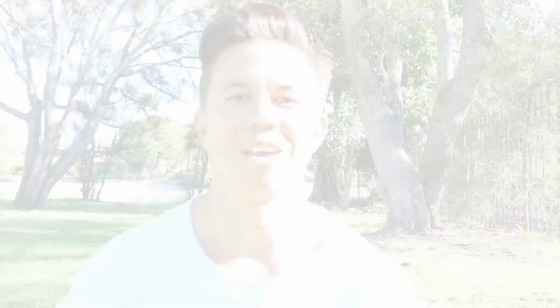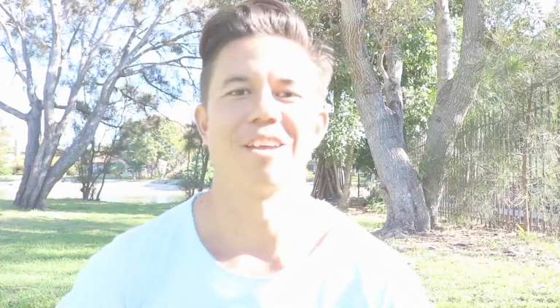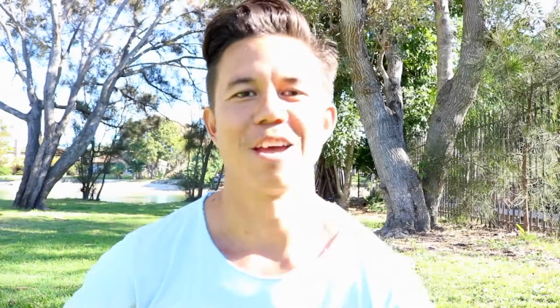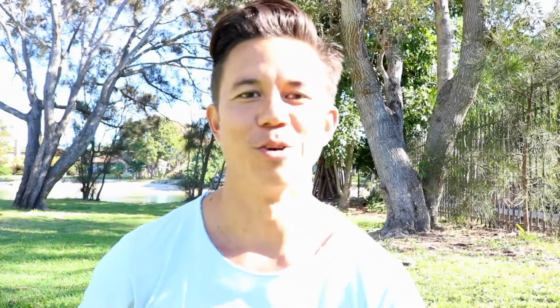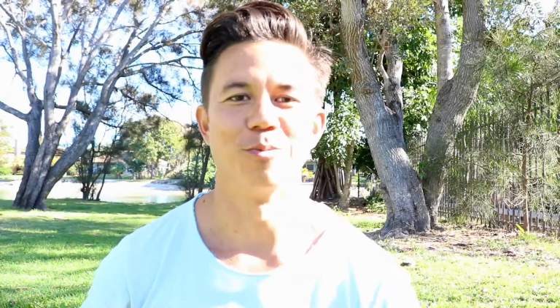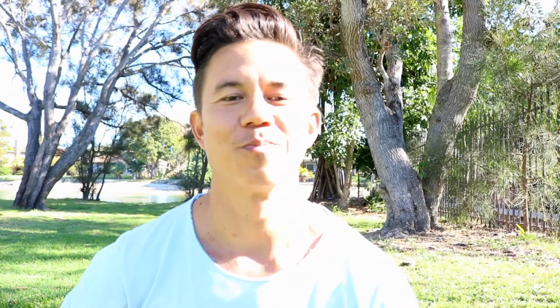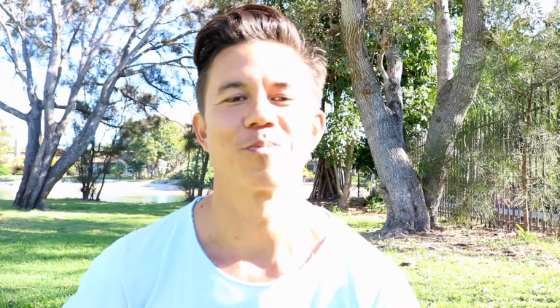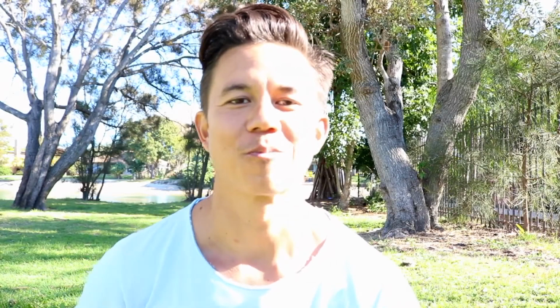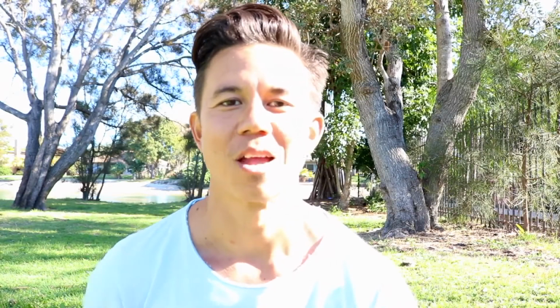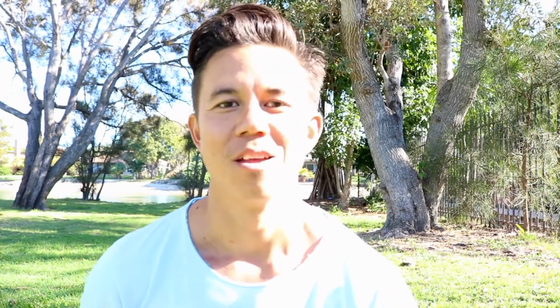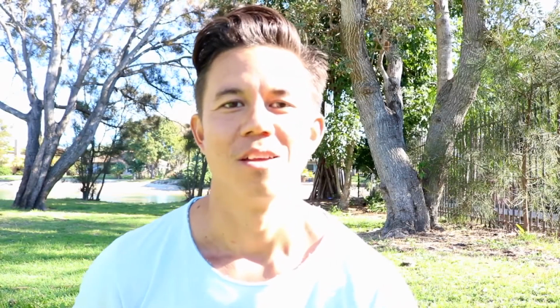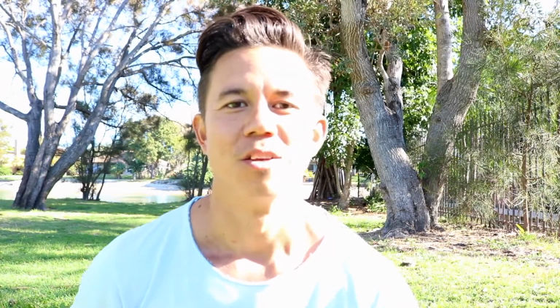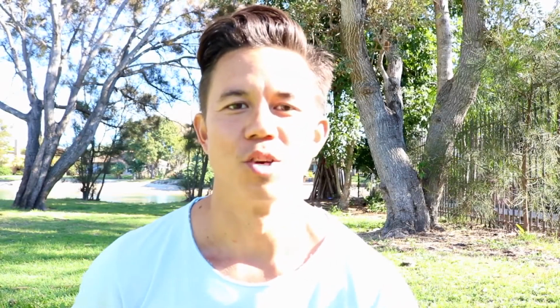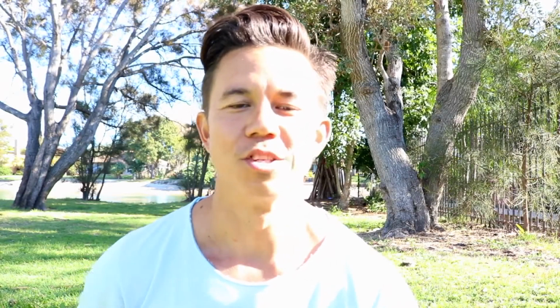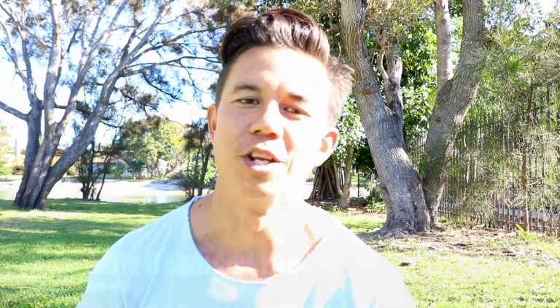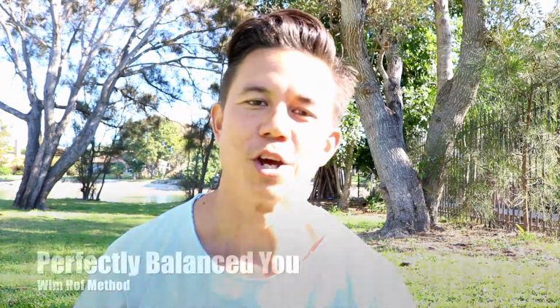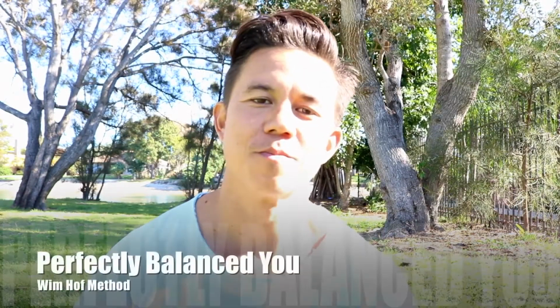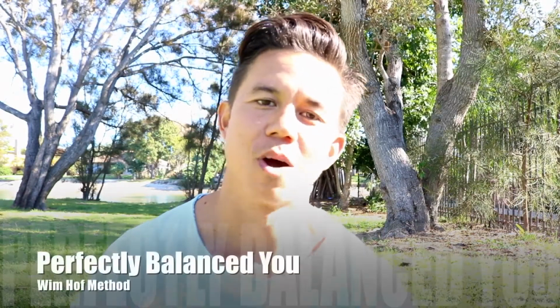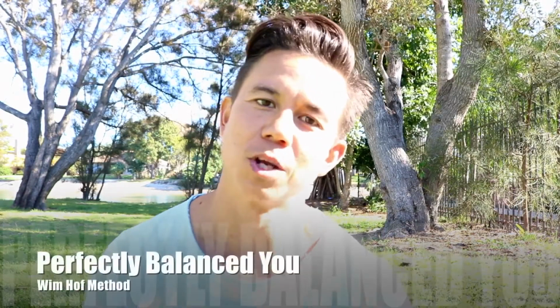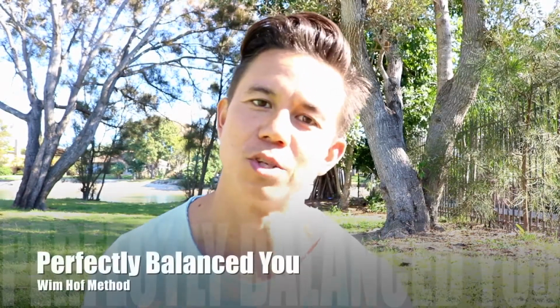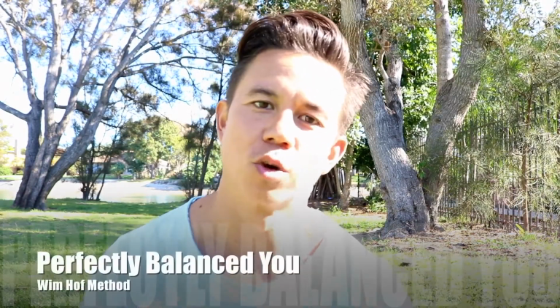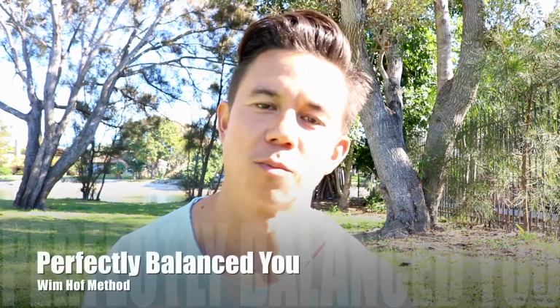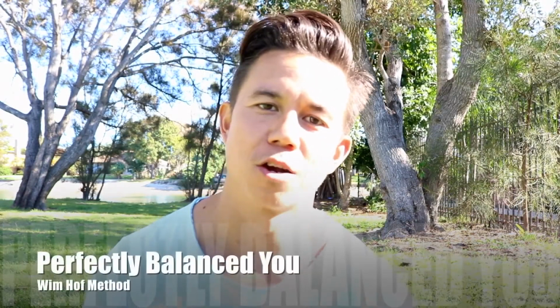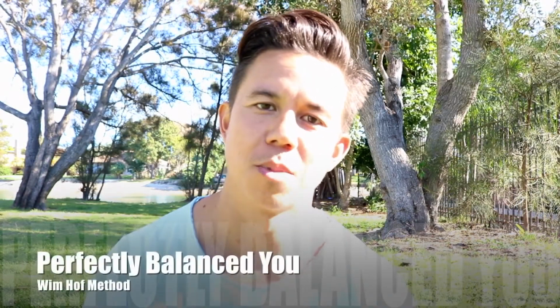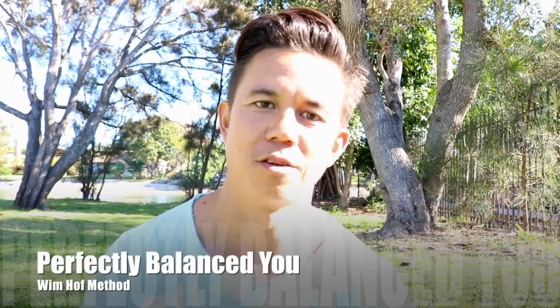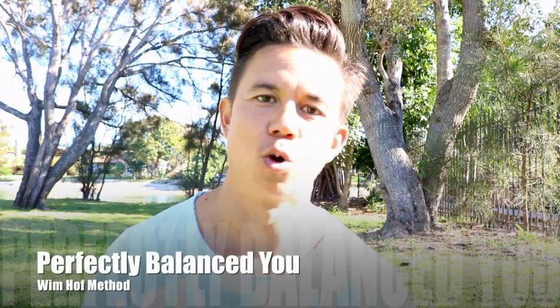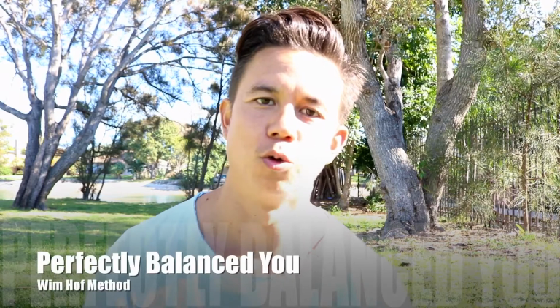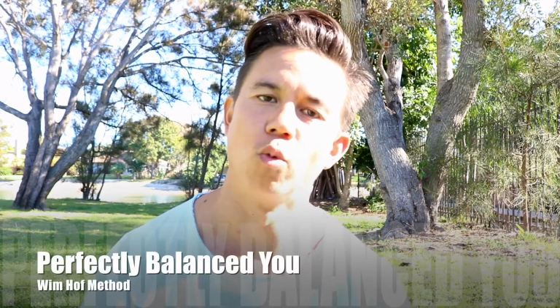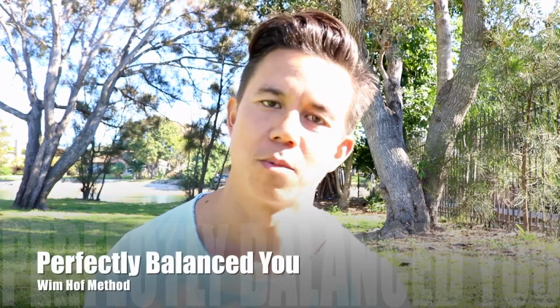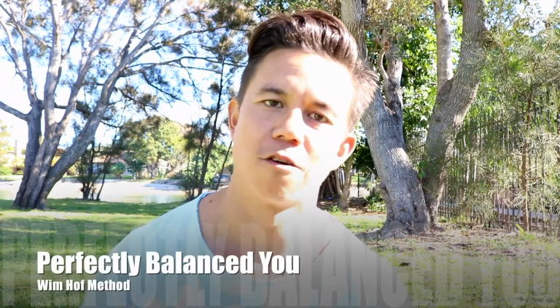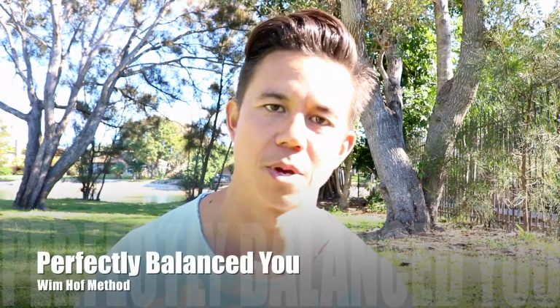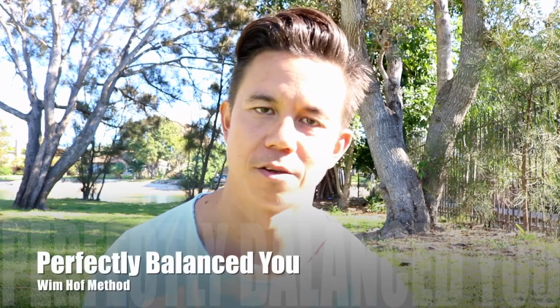Hey, how you doing? So in this video, I'm going to be talking about a method called the Wim Hof Method.